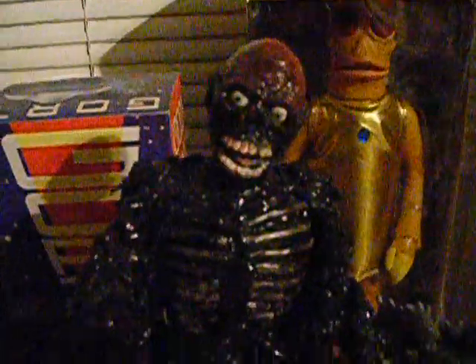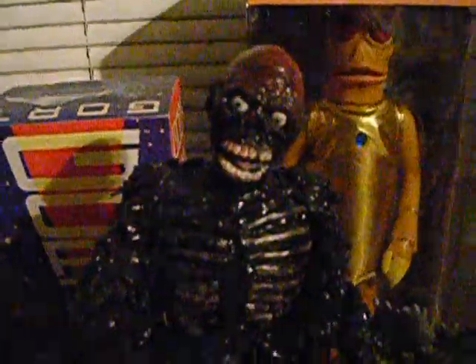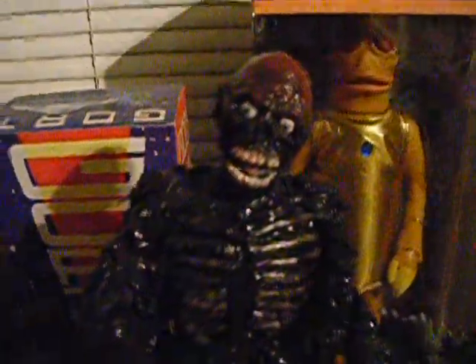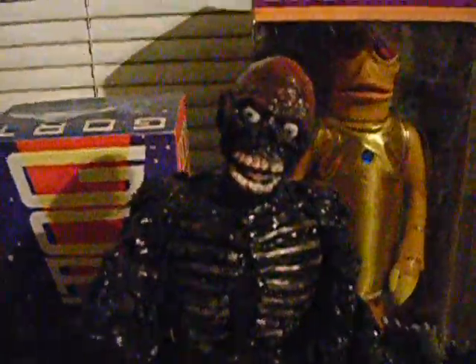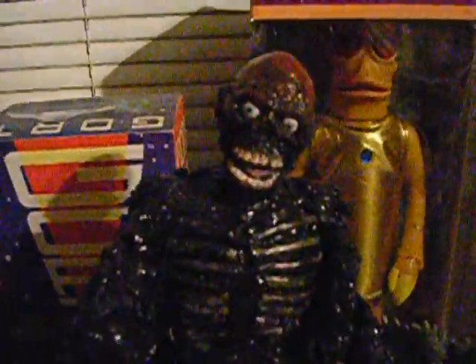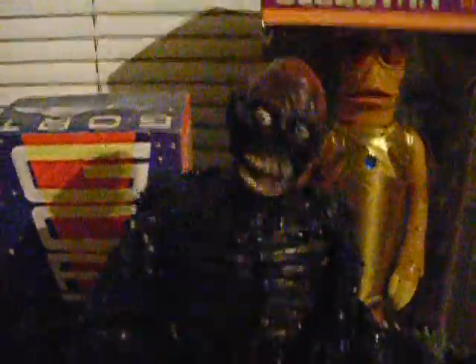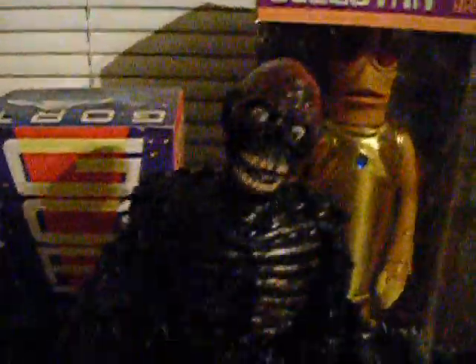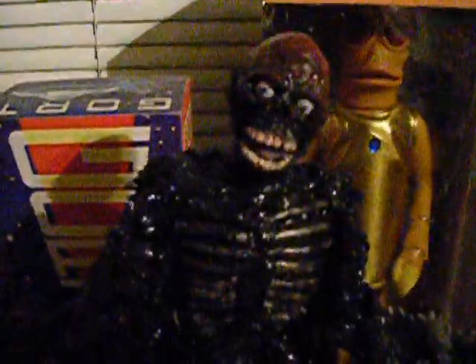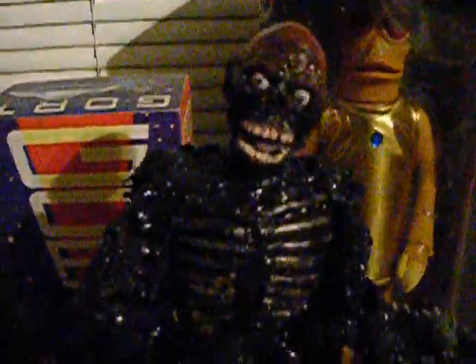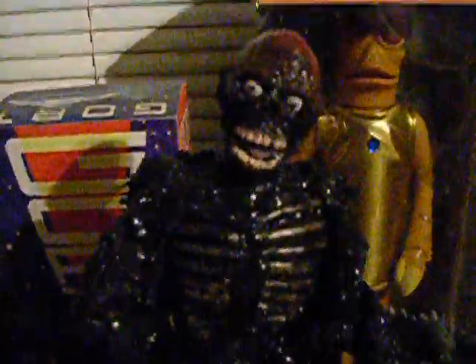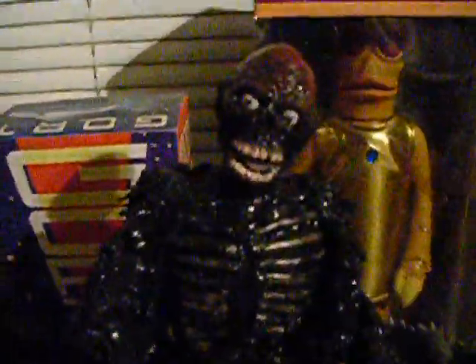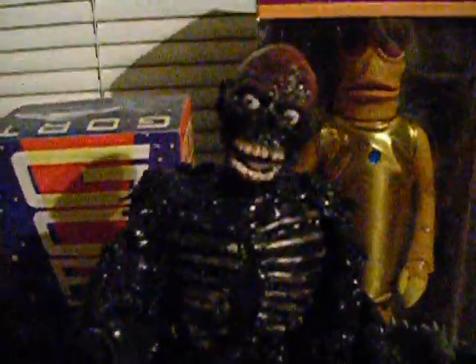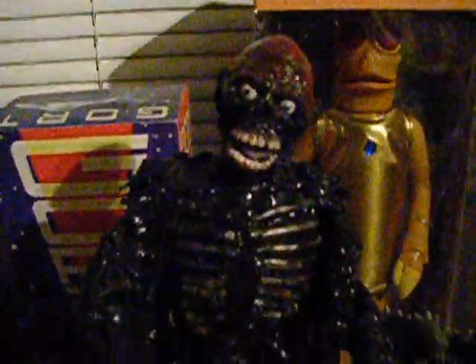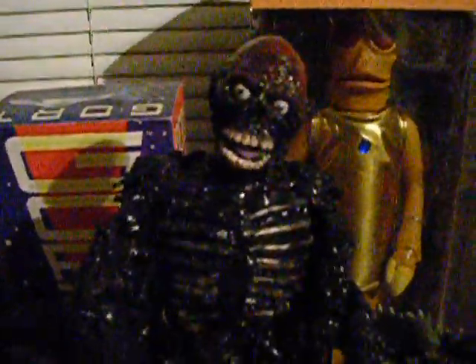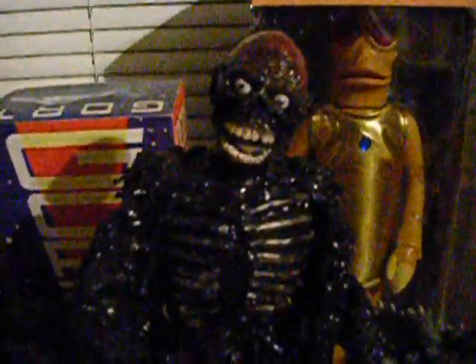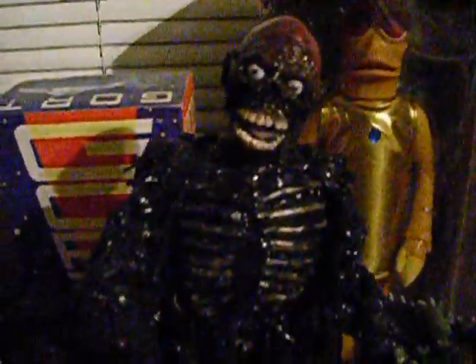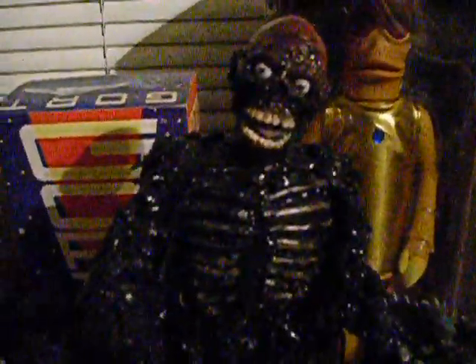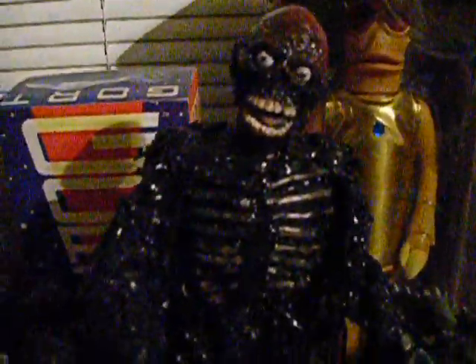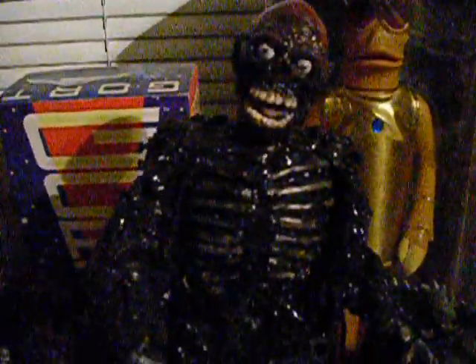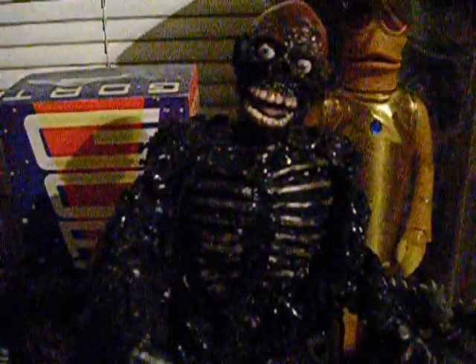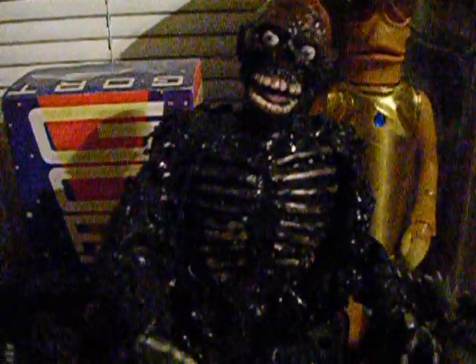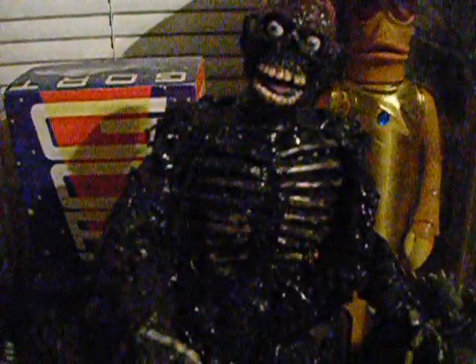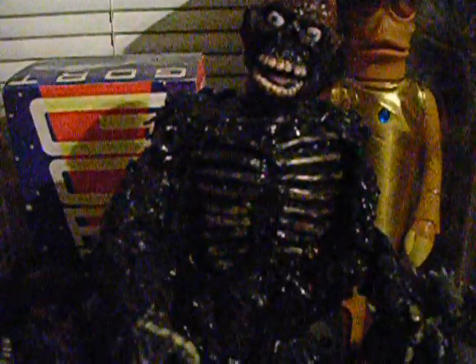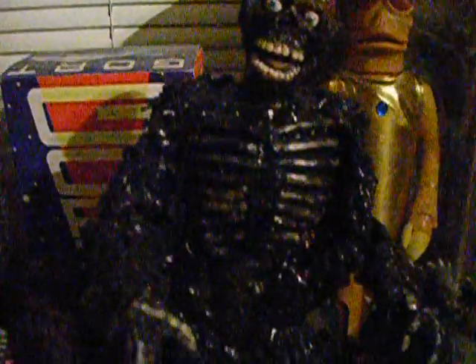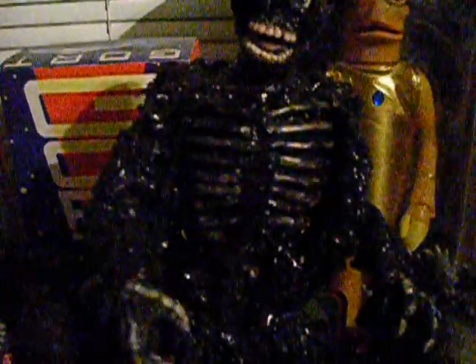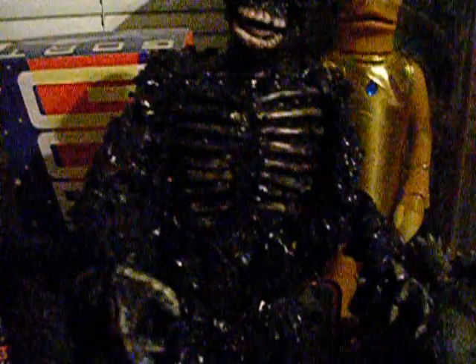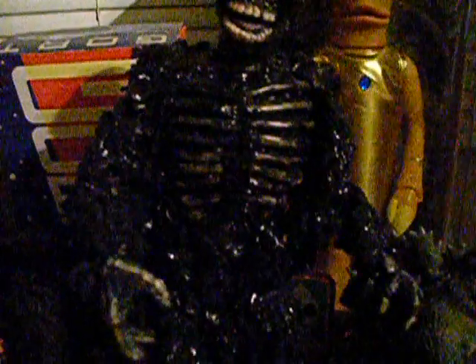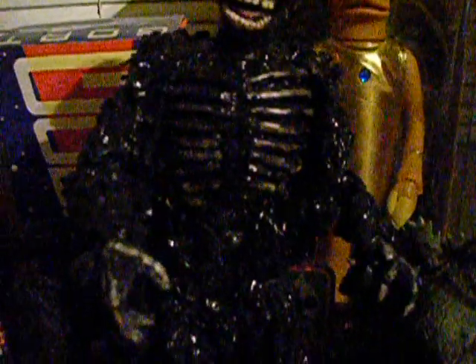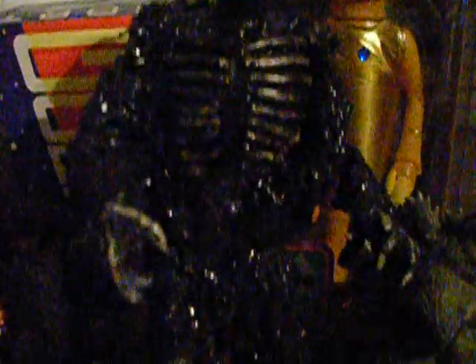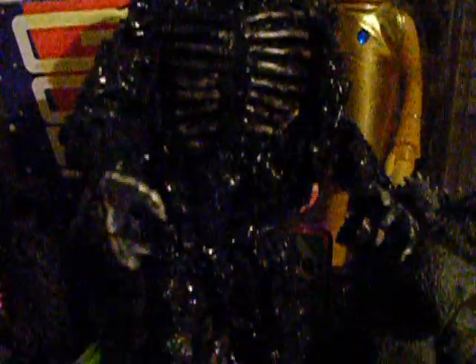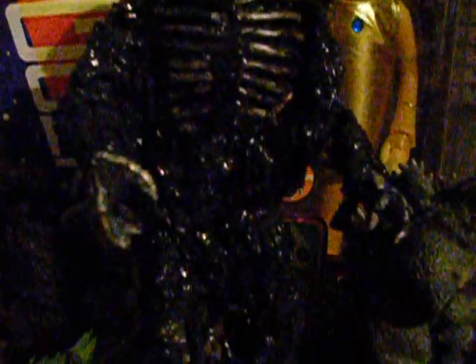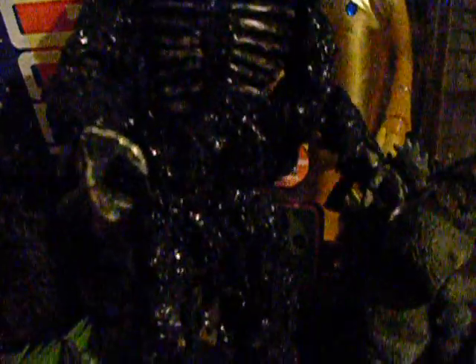This is One's Custom, or Custom from One — Tar Man from Return of the Living Dead — and he is fully articulate.